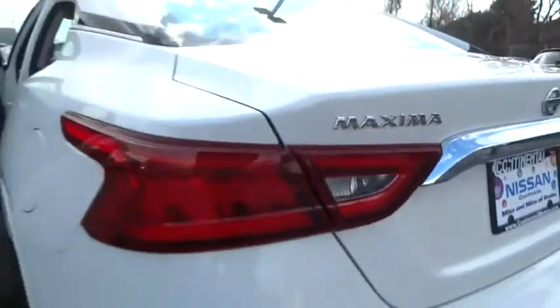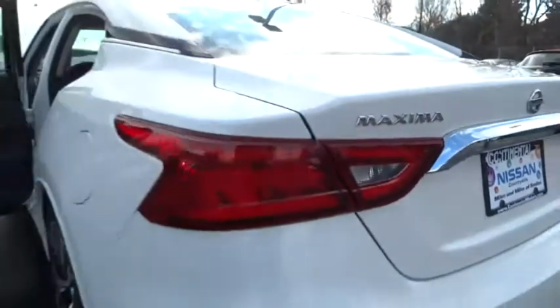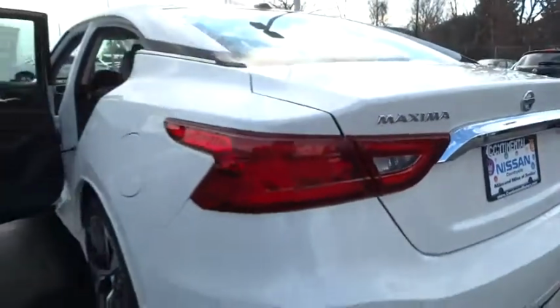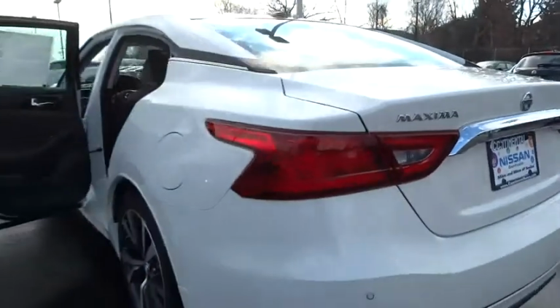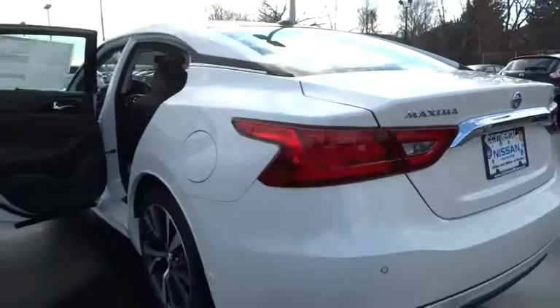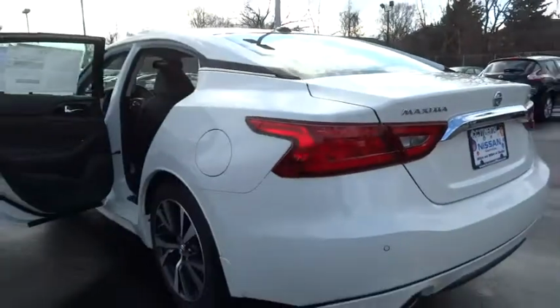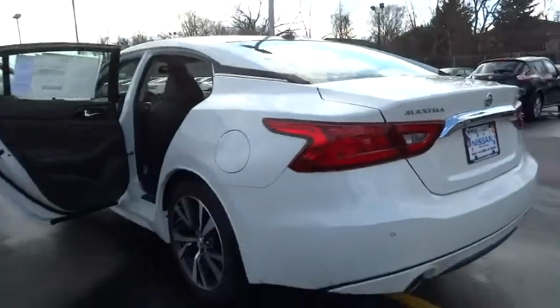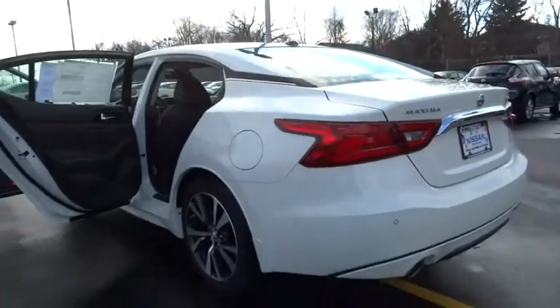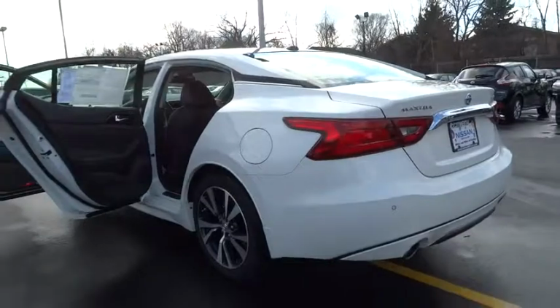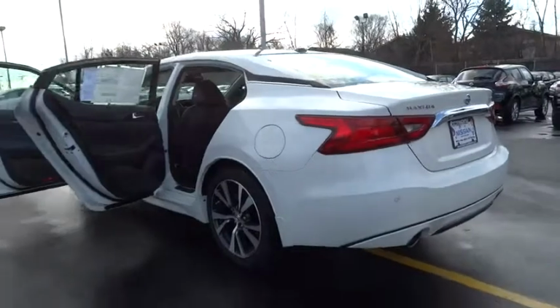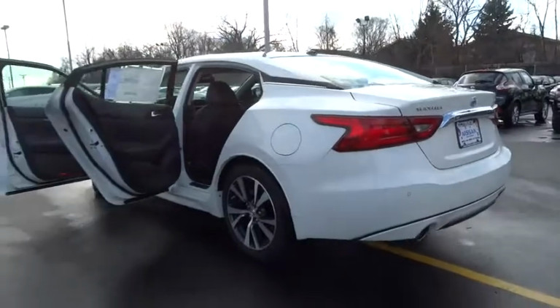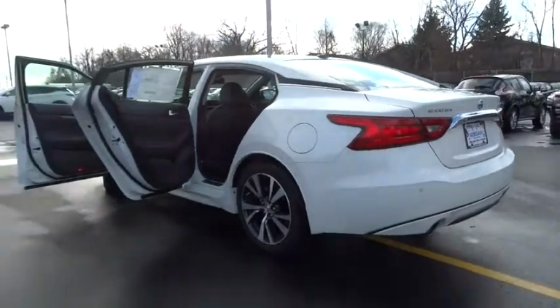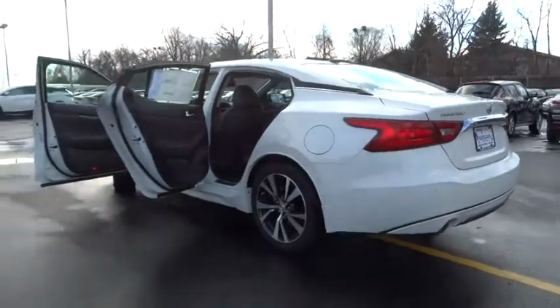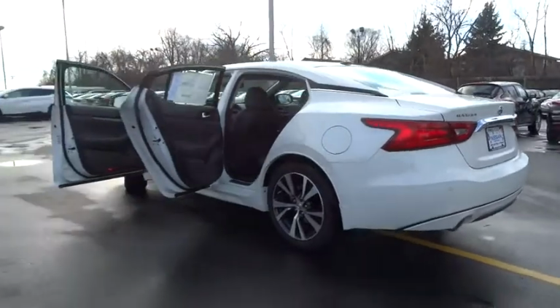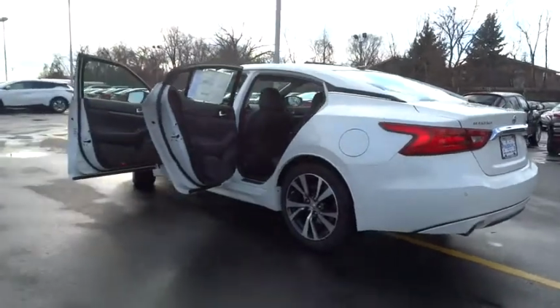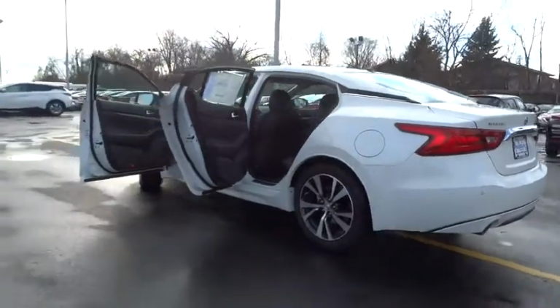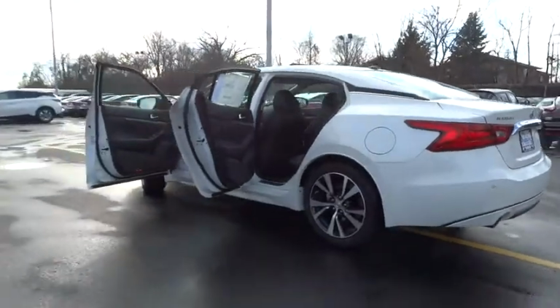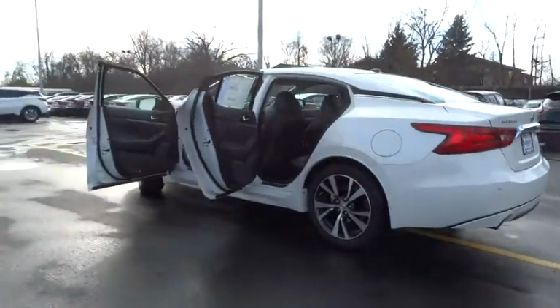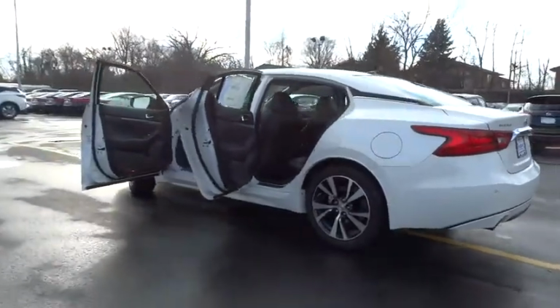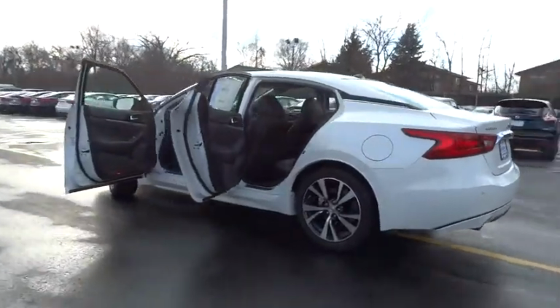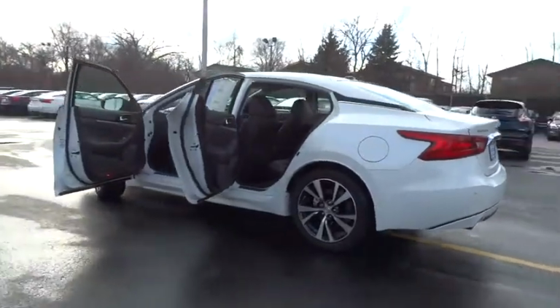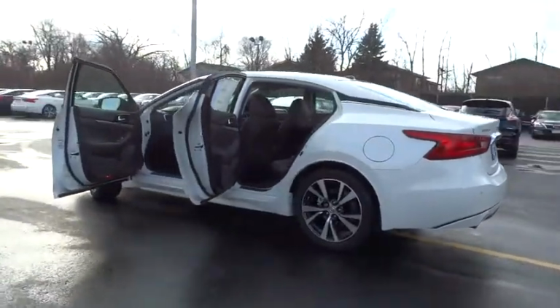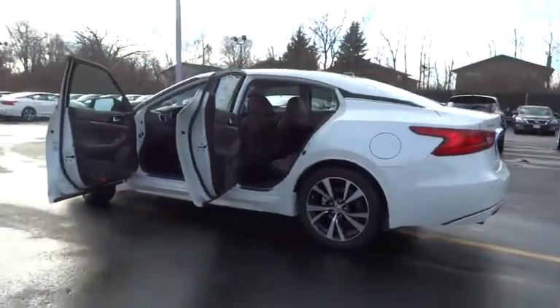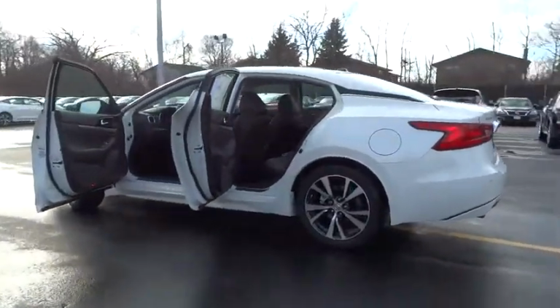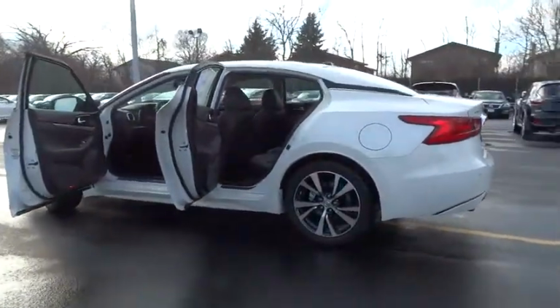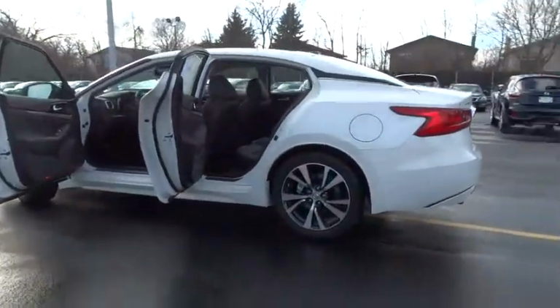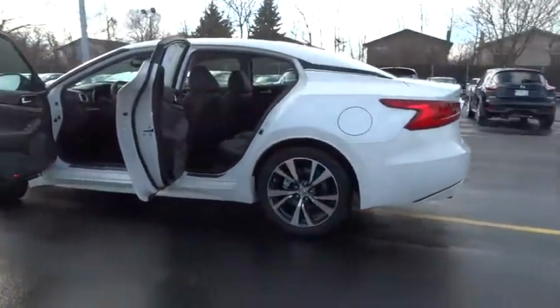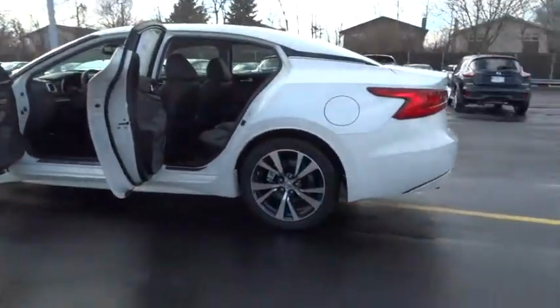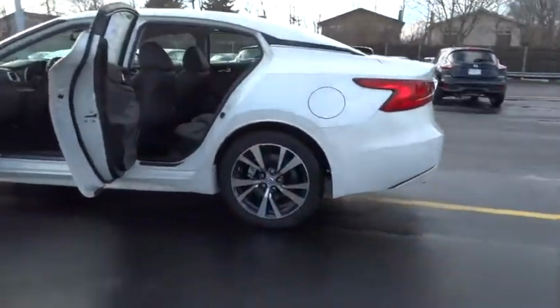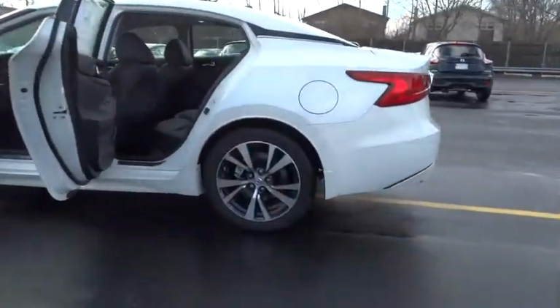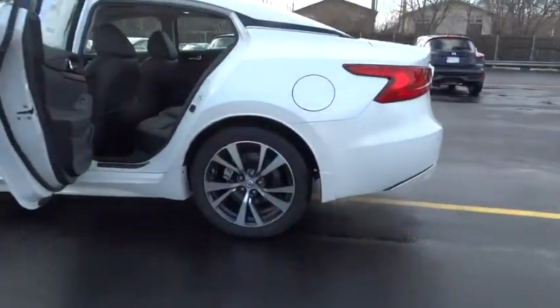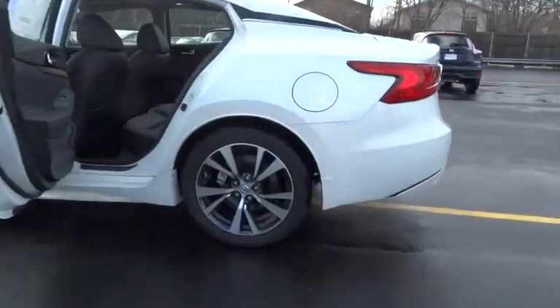PPO, cruise control, keyless start, aluminum wheels, and four-wheel disc brakes.